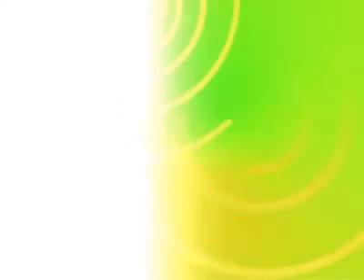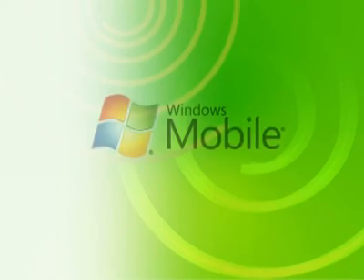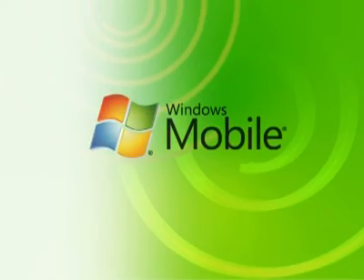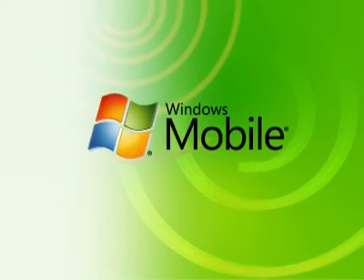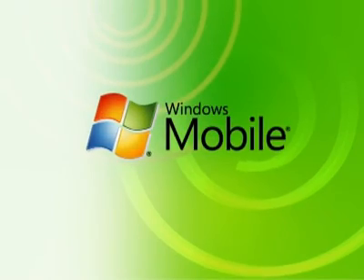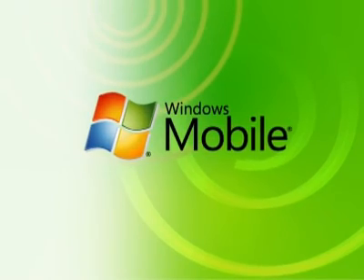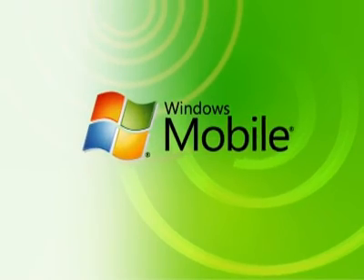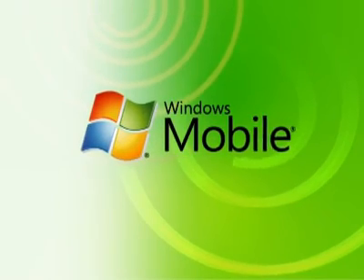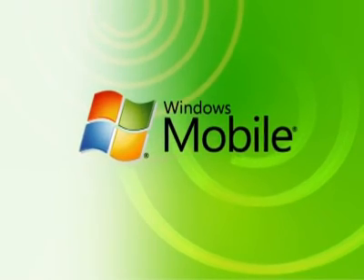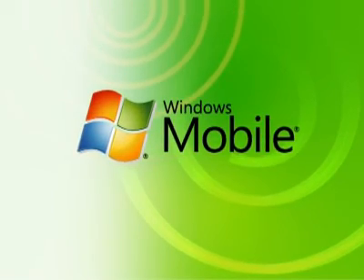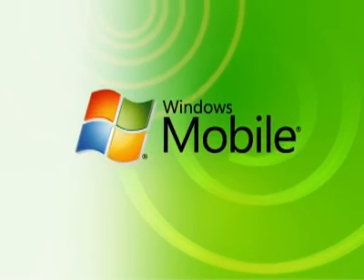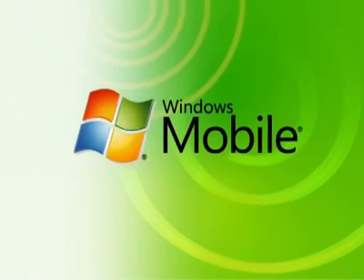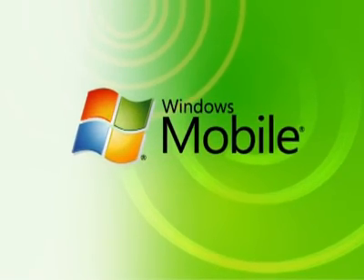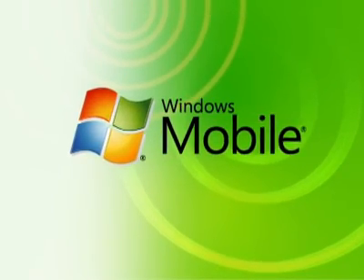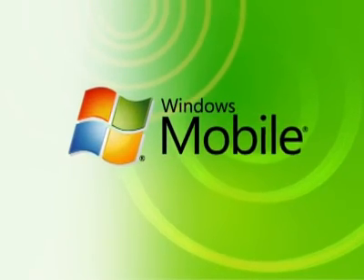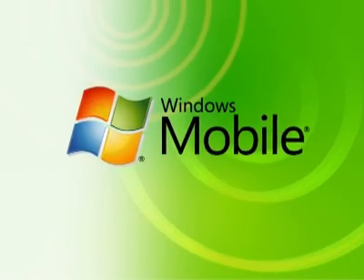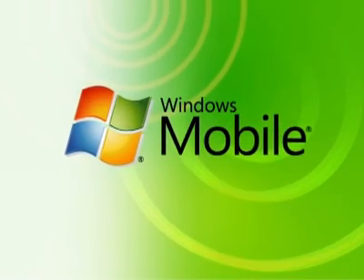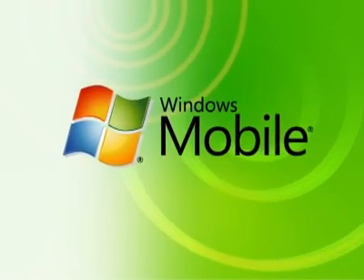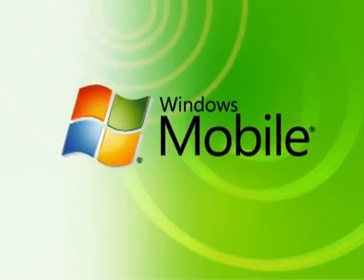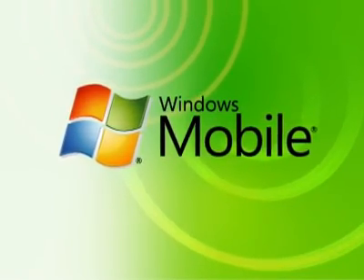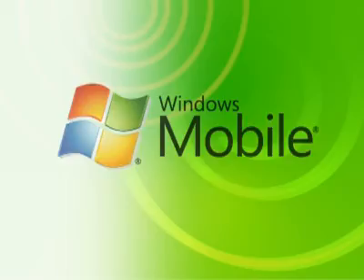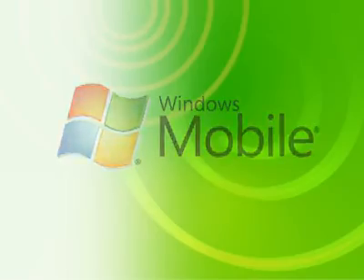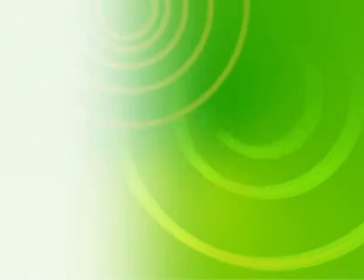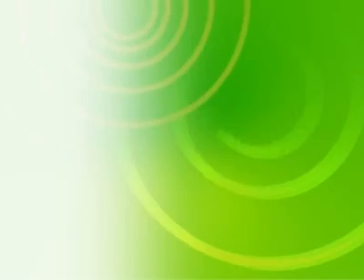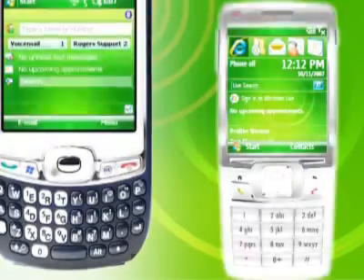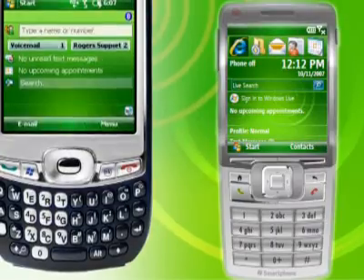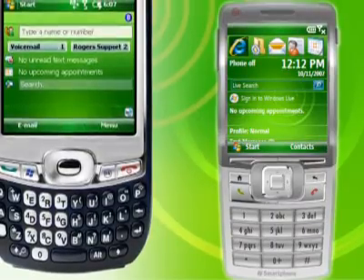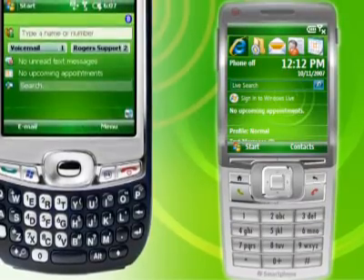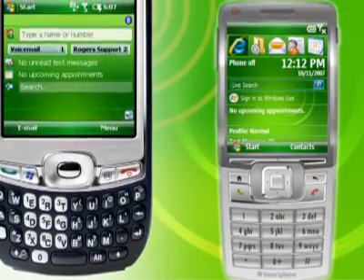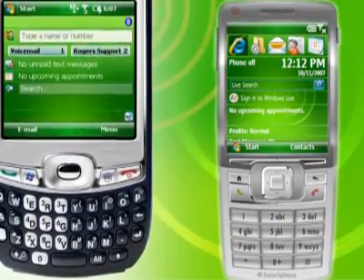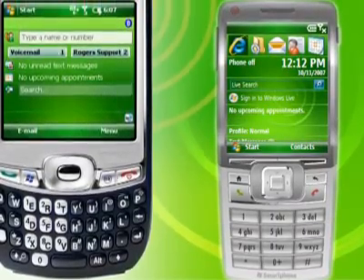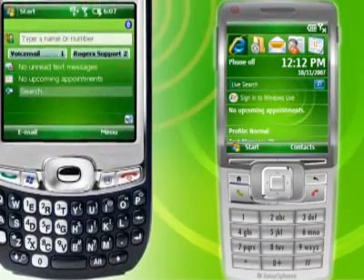Windows Mobile is the smart behind smartphones, and the newest edition of the operating system, Windows Mobile 6, is smarter than ever.